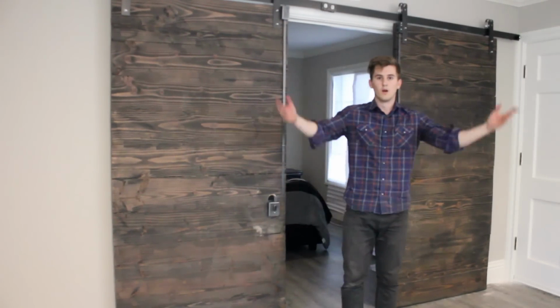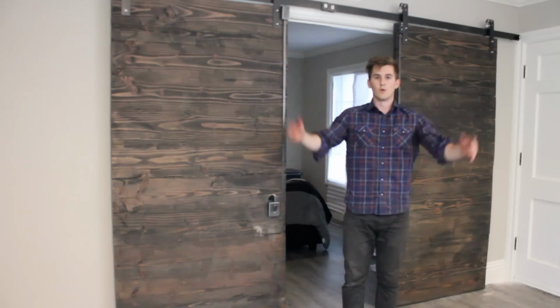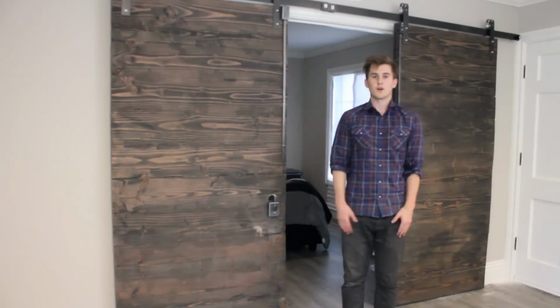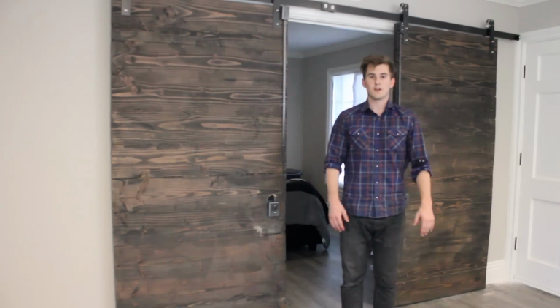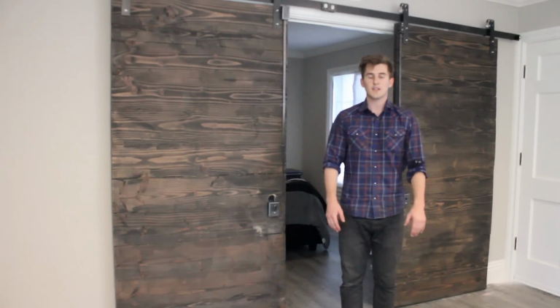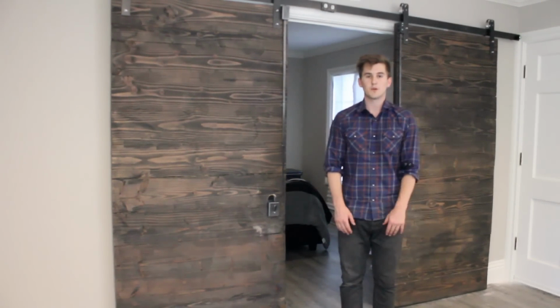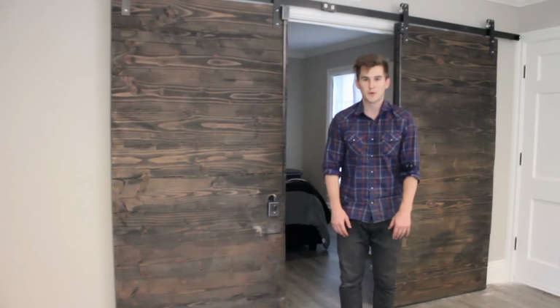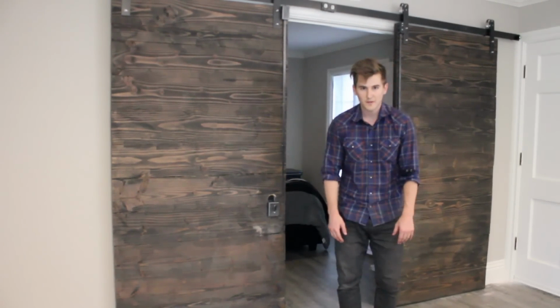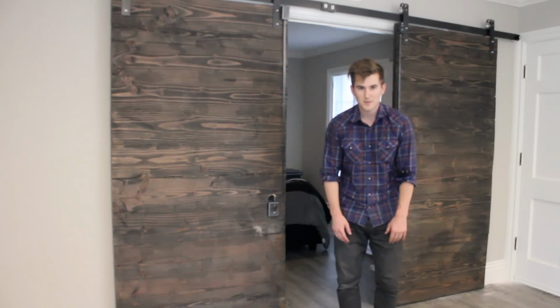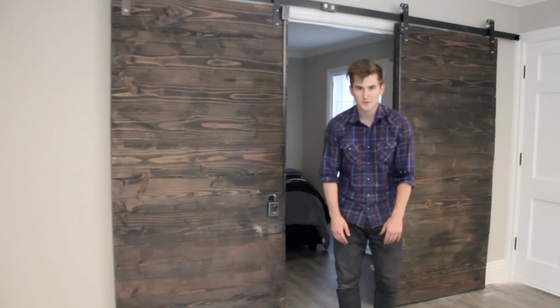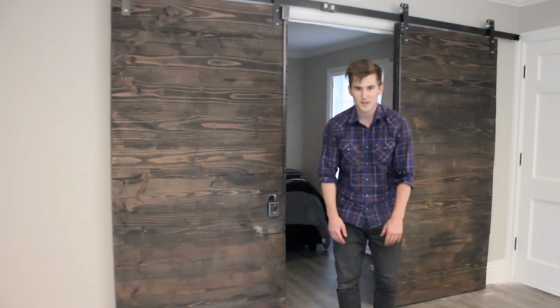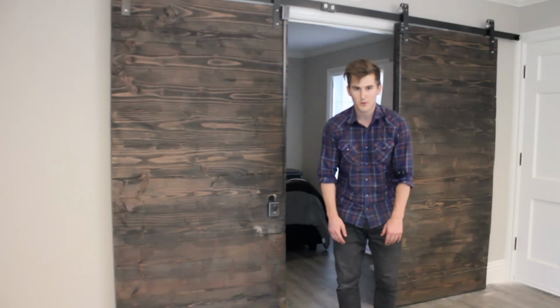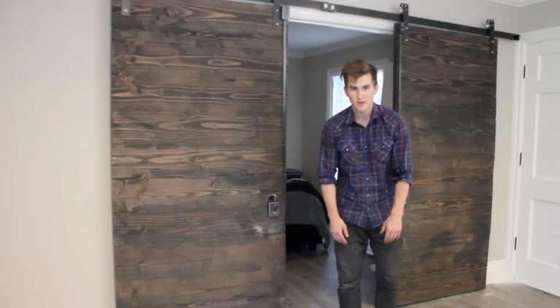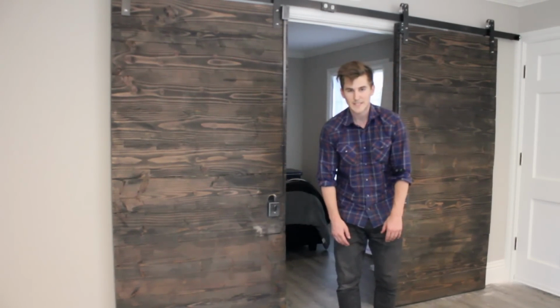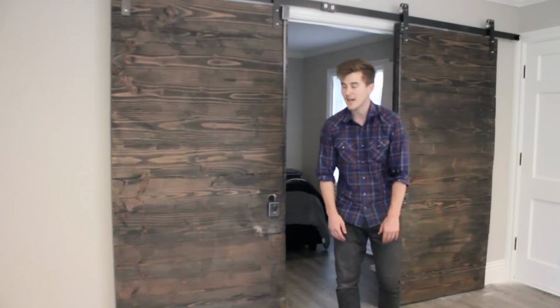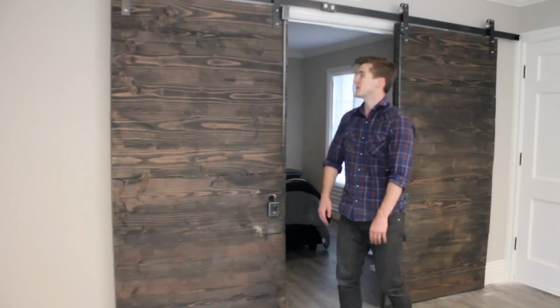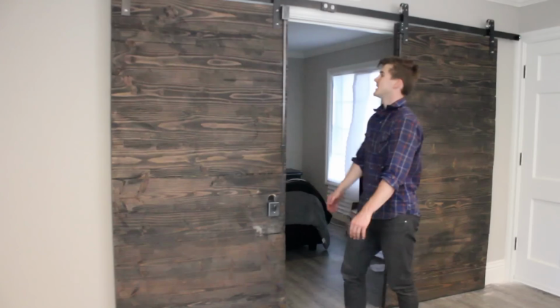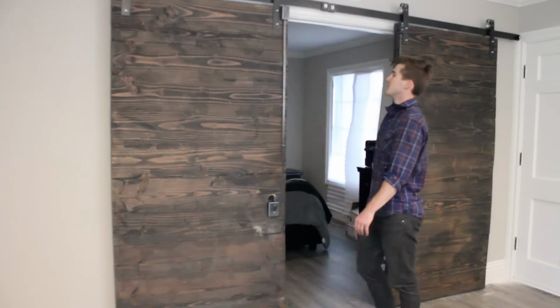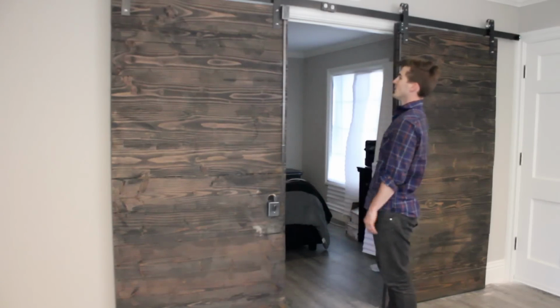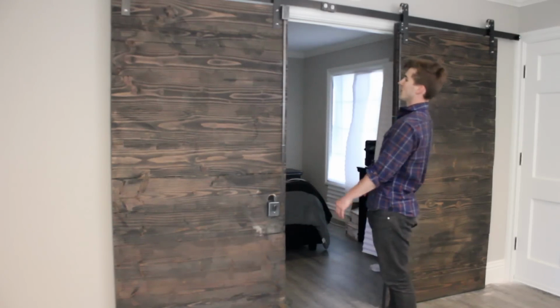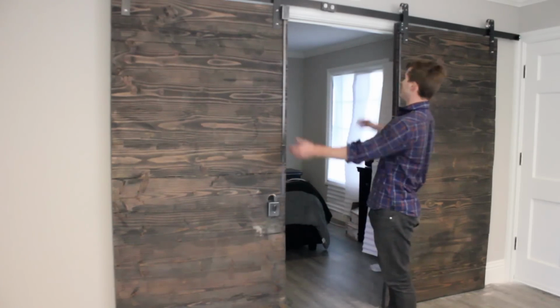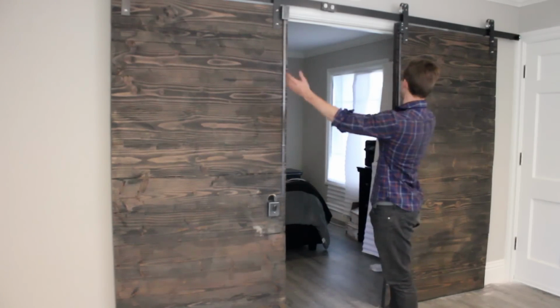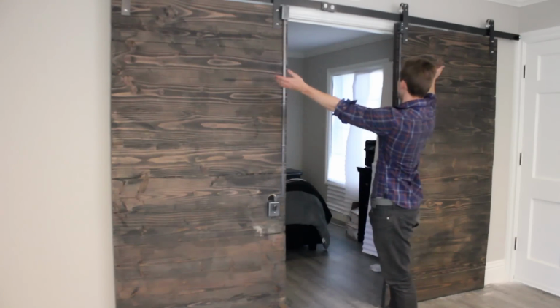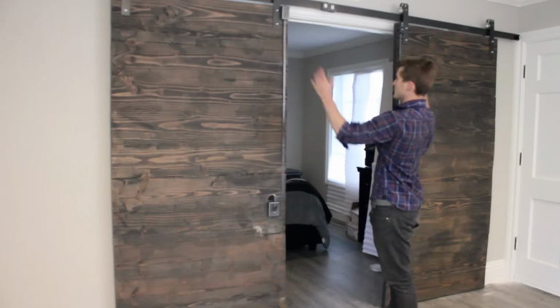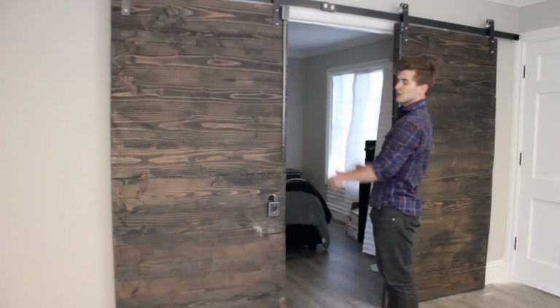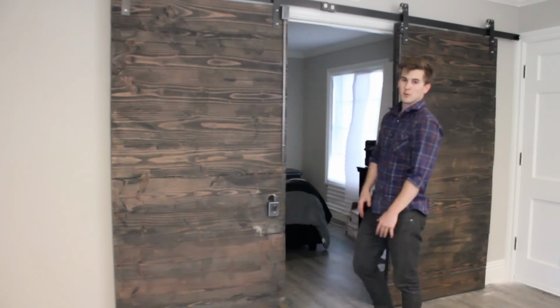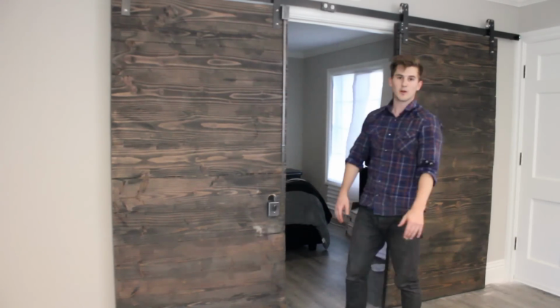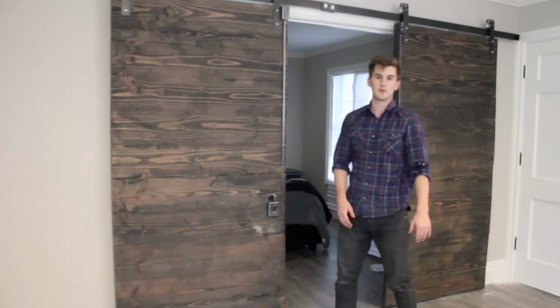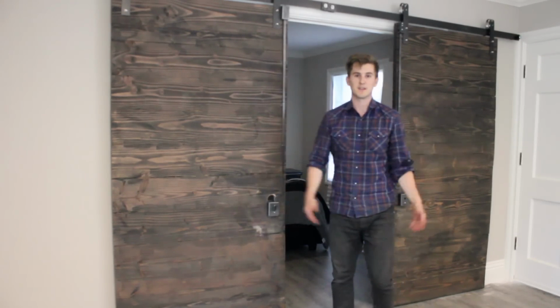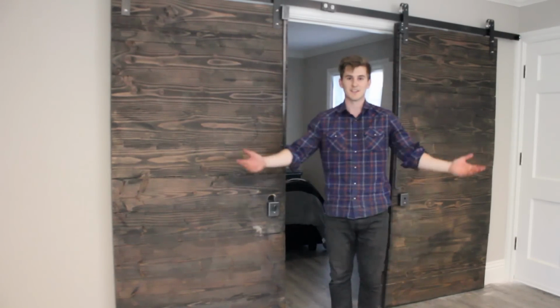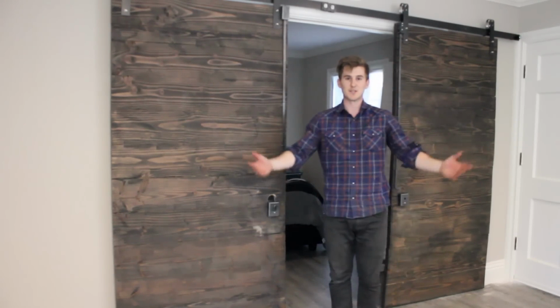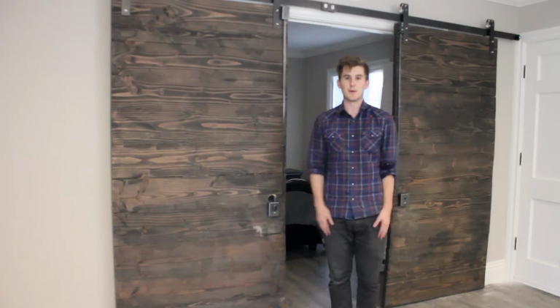What is going on guys, welcome to another episode of the Cutting Board. Today I'm going to take you through how I made these two double barn doors. Let's do it.